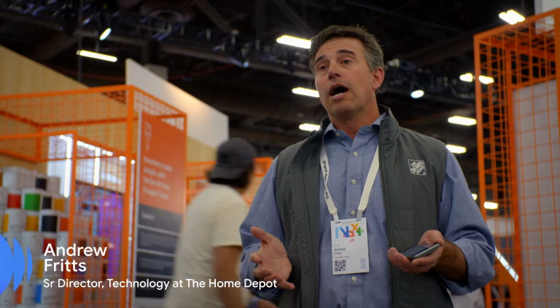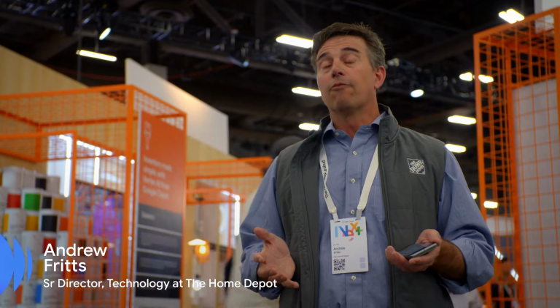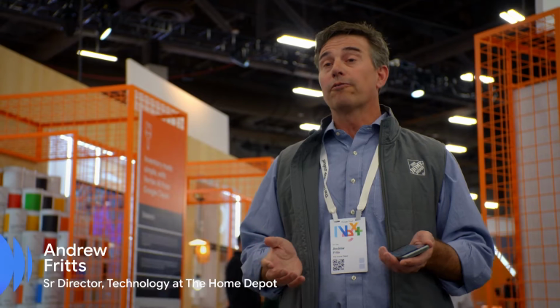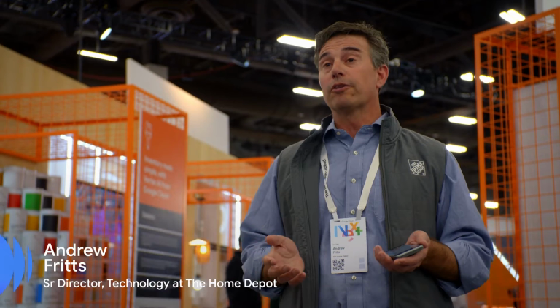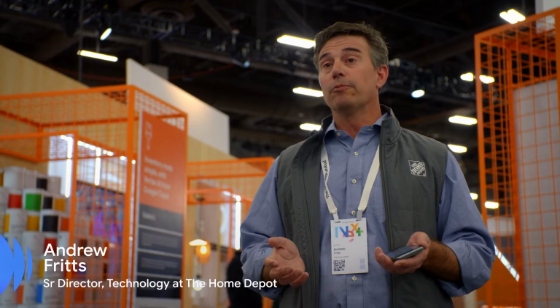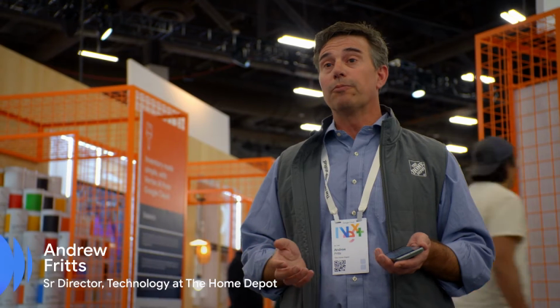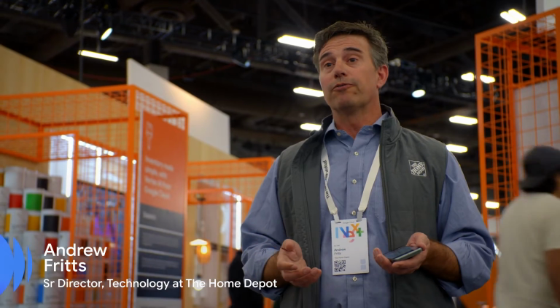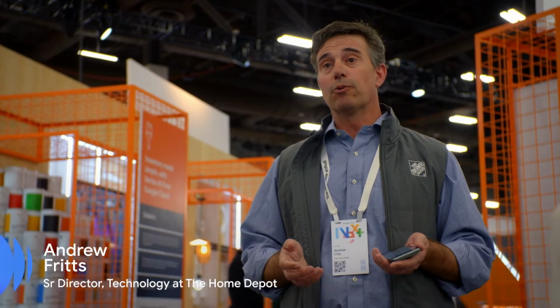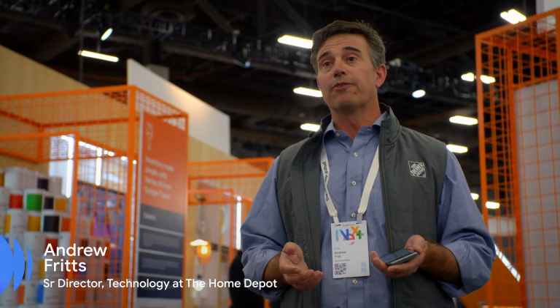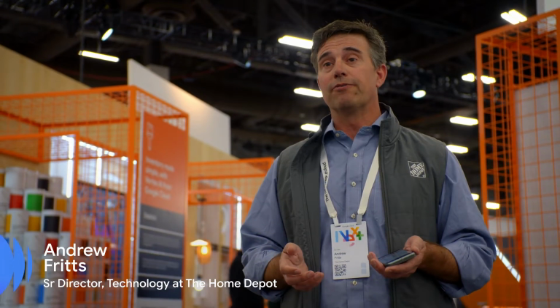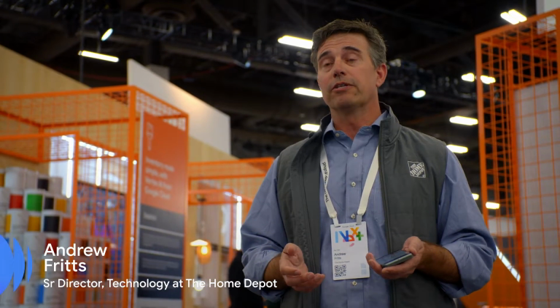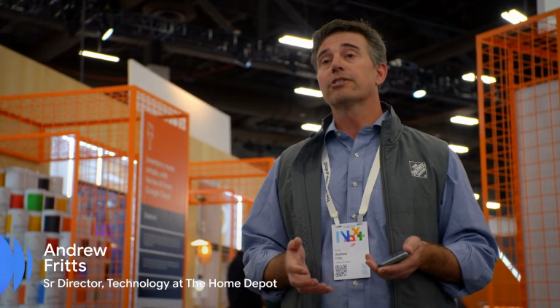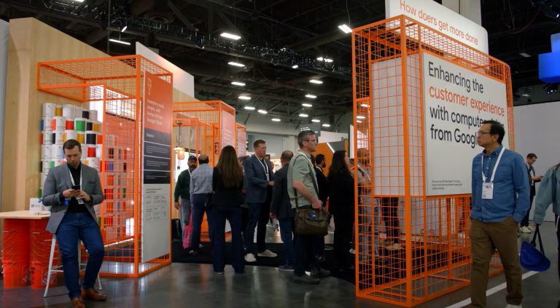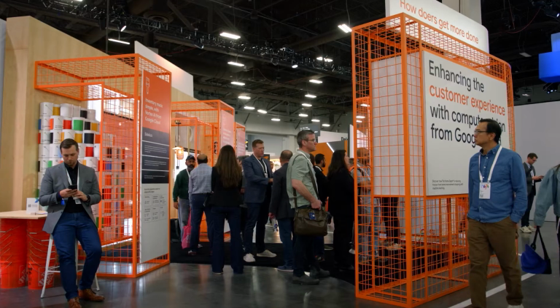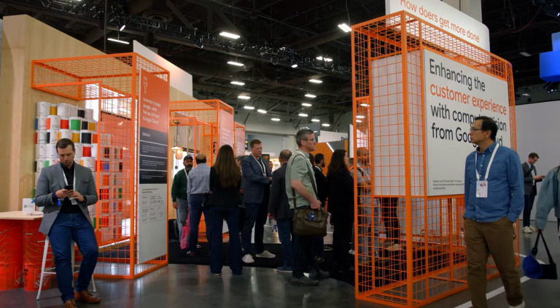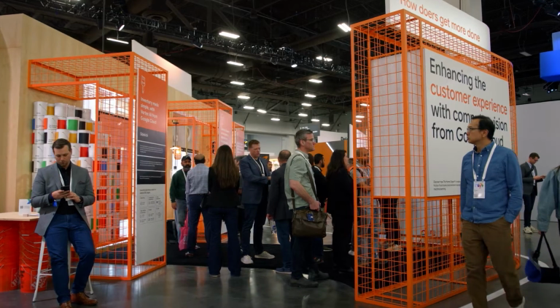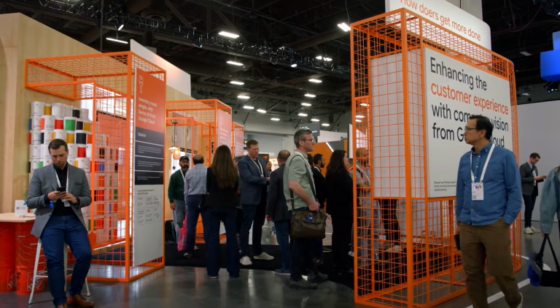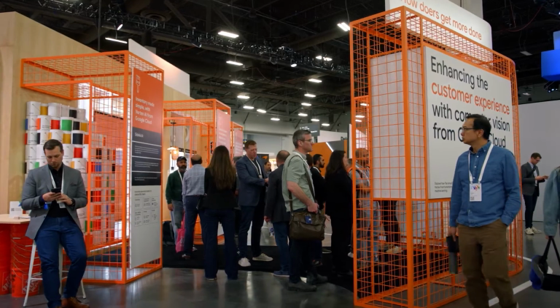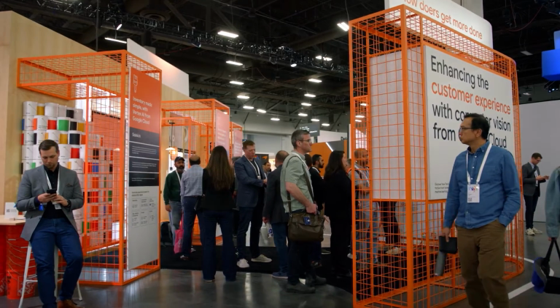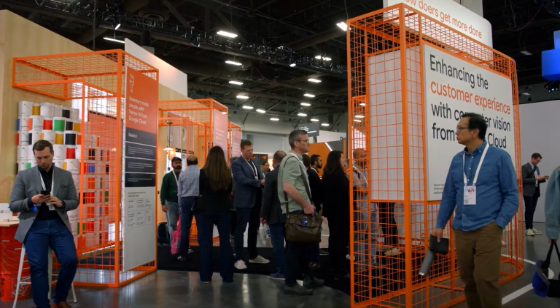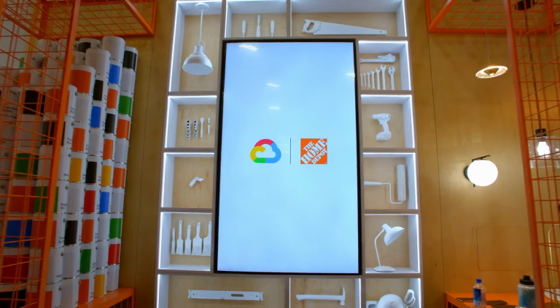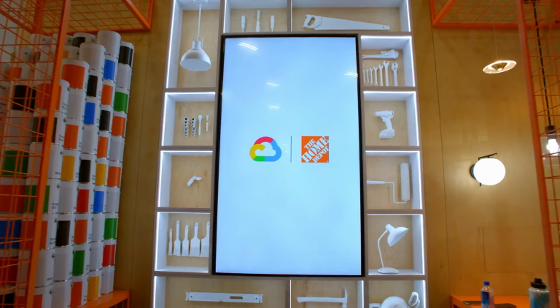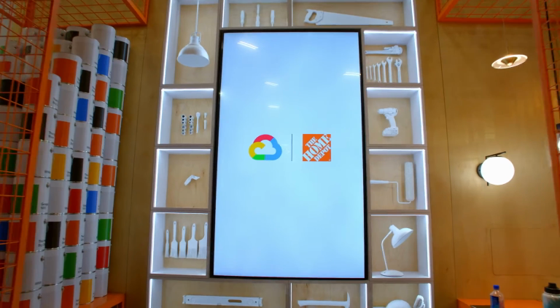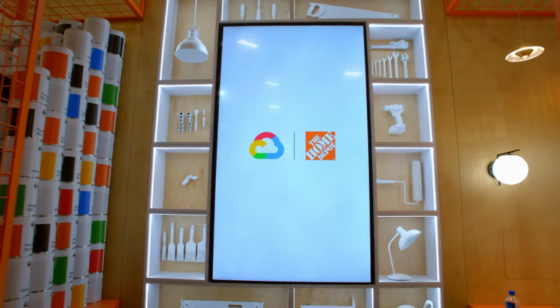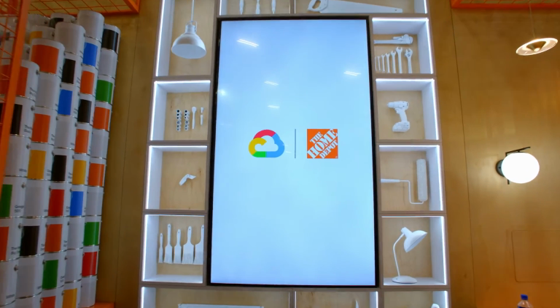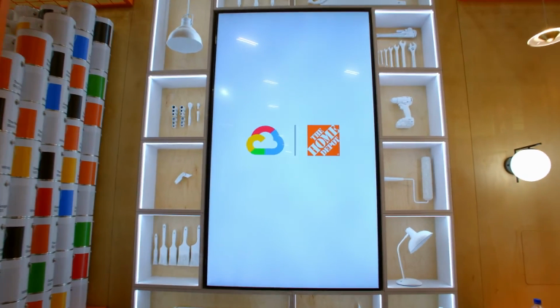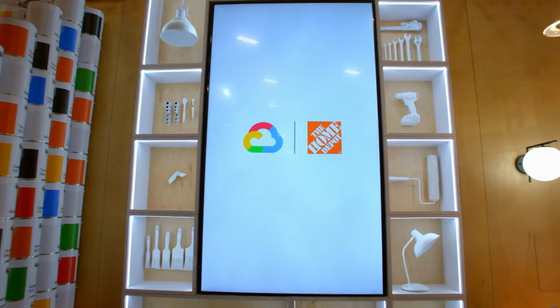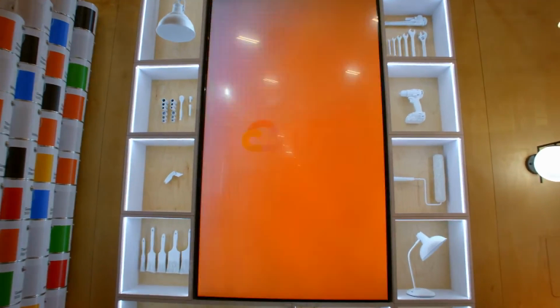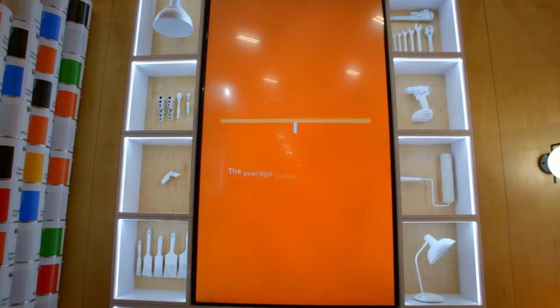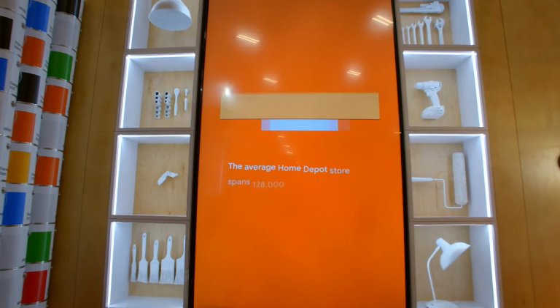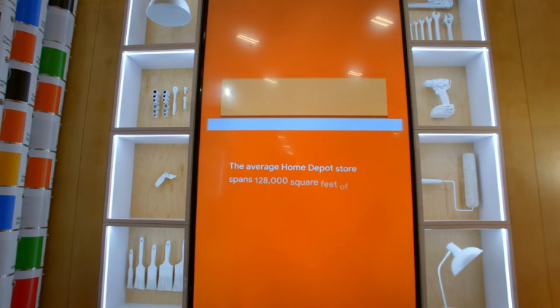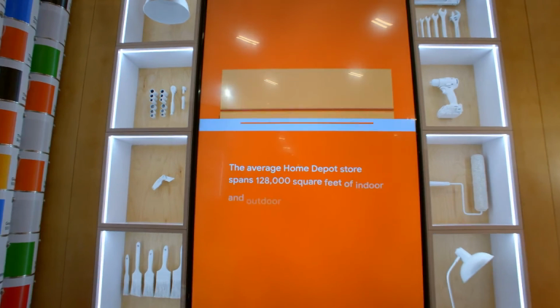I've worked at the Home Depot for 25 years, and finally, with Google Cloud, we're able to see exactly where our product is.